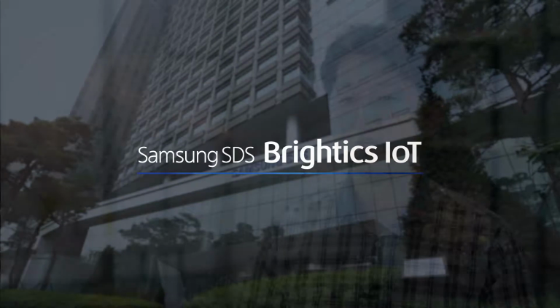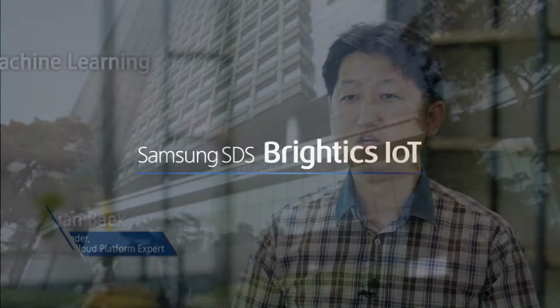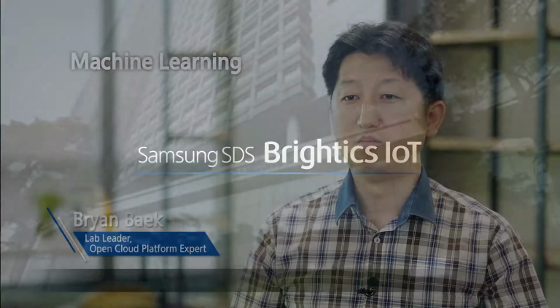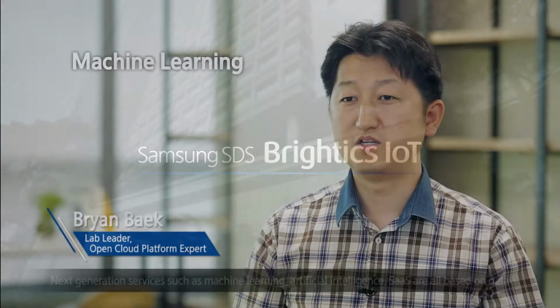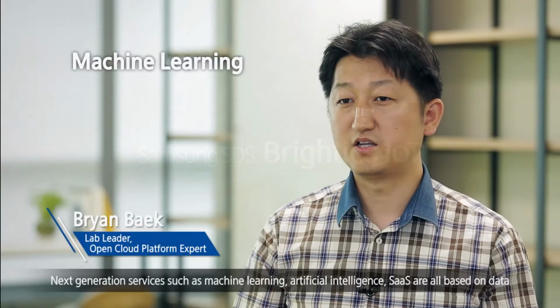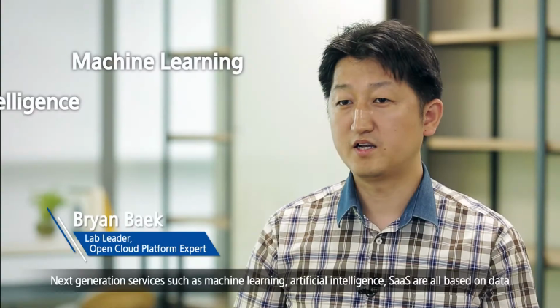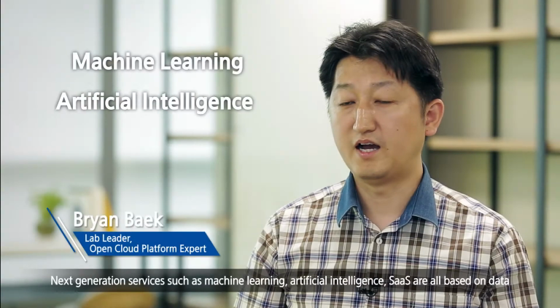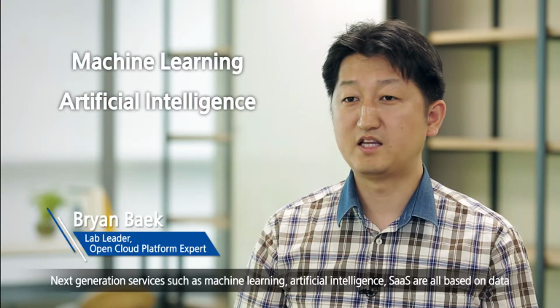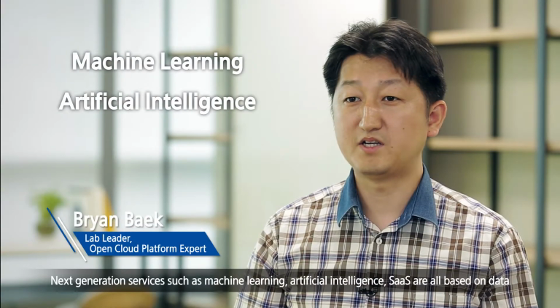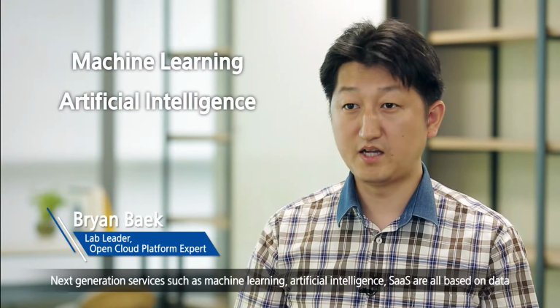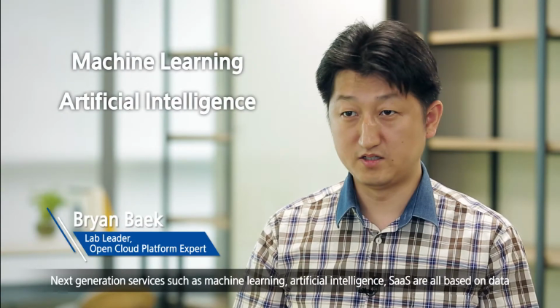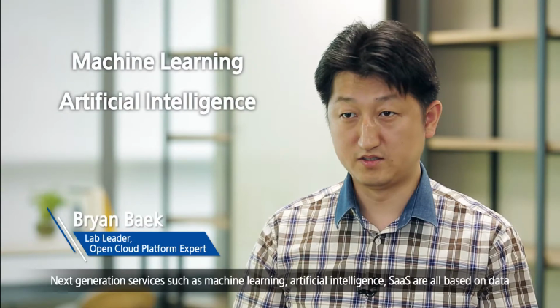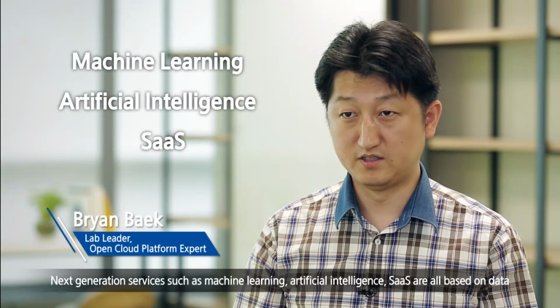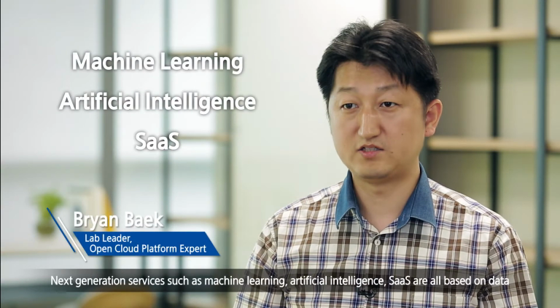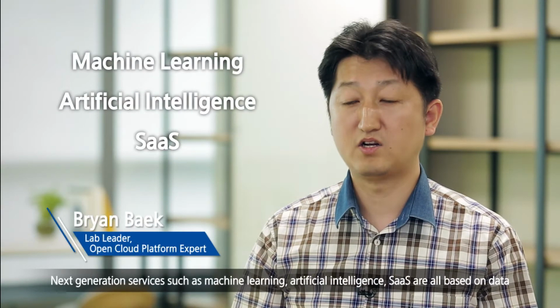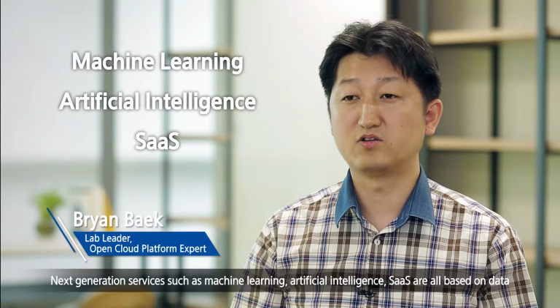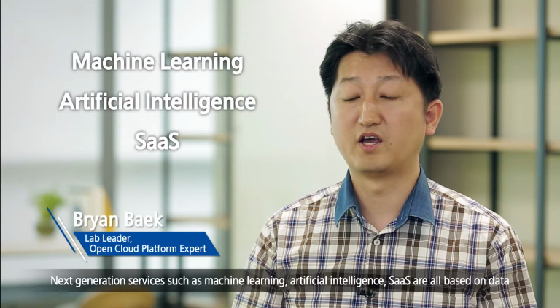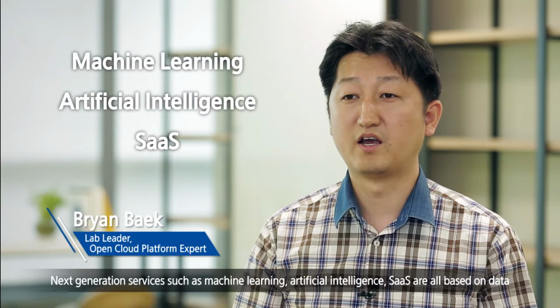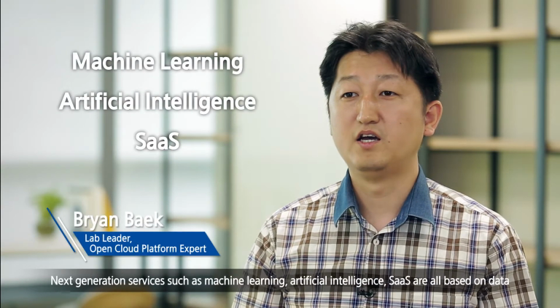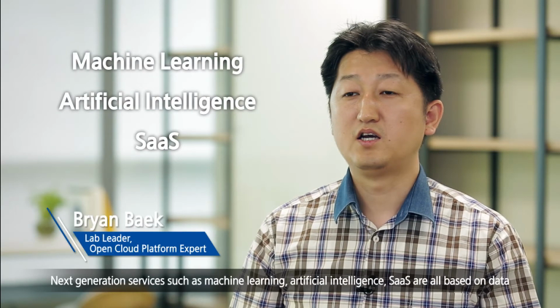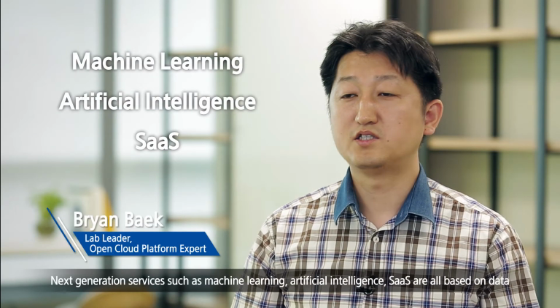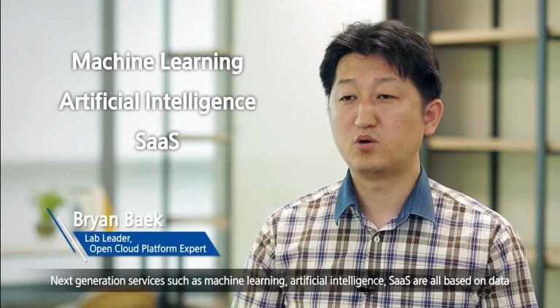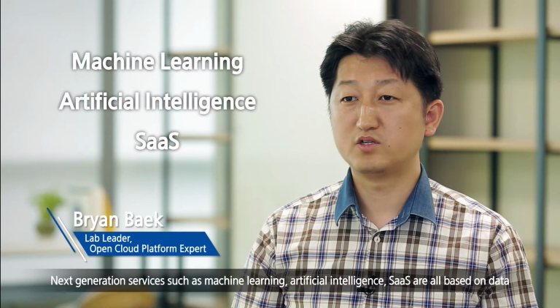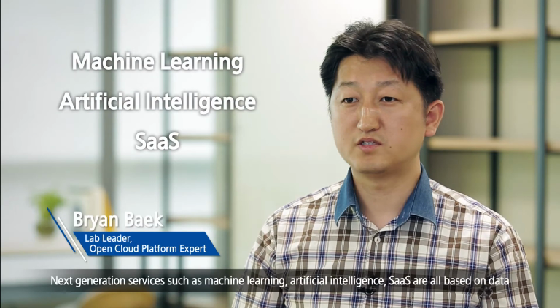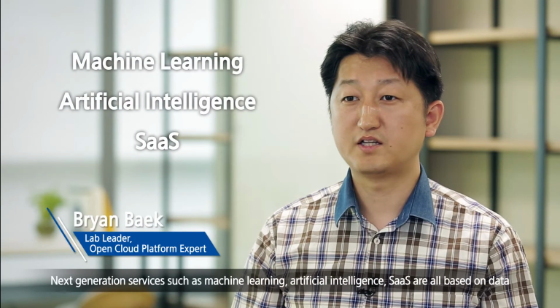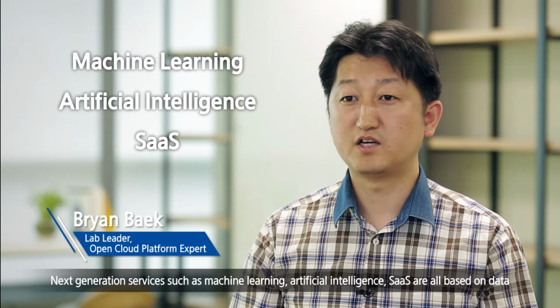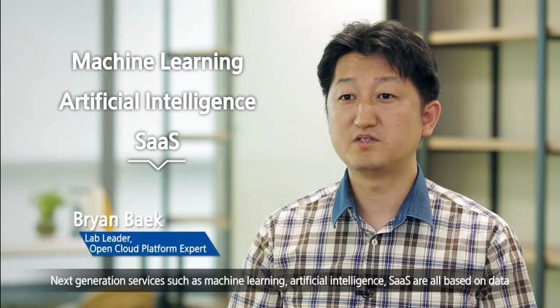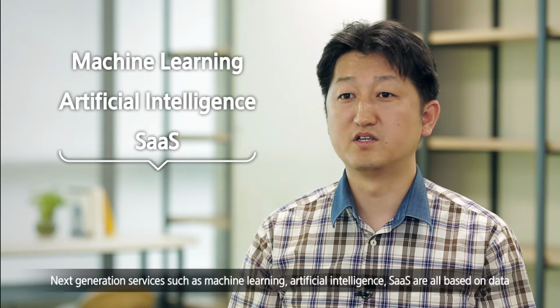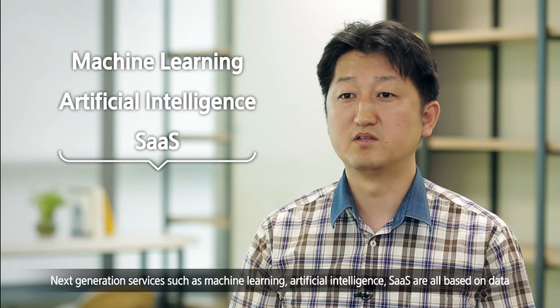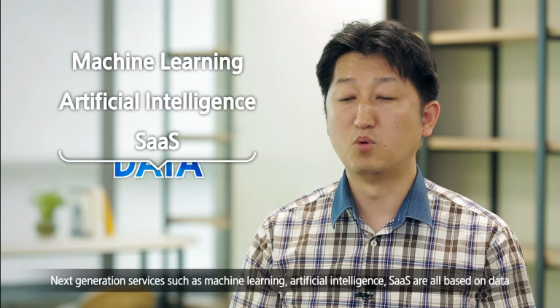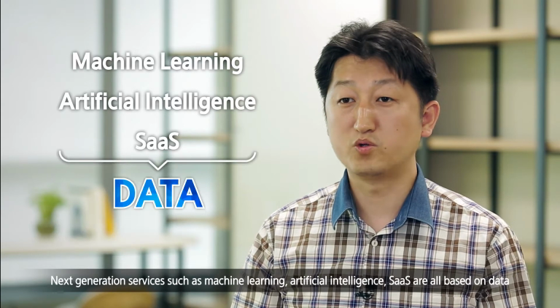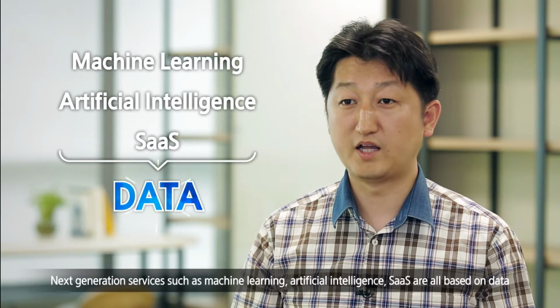Machine Learning, Artificial Intelligence, and SaaS Clouds are currently operating on the data.